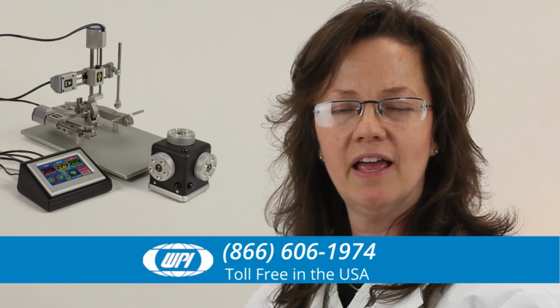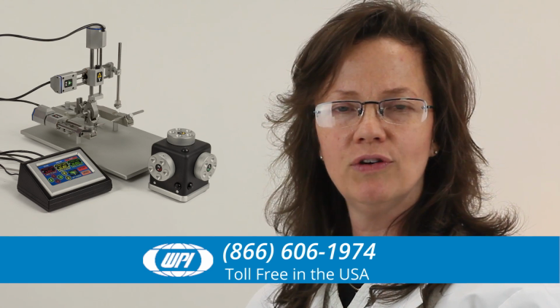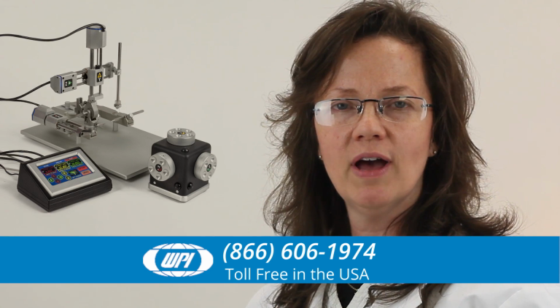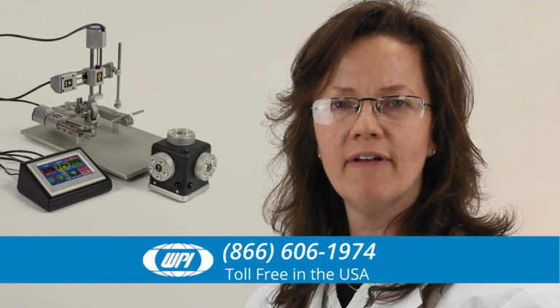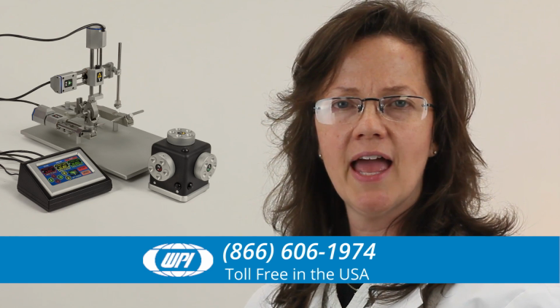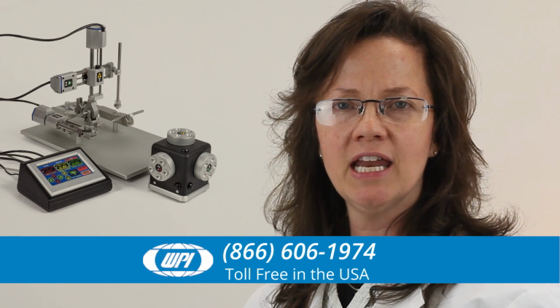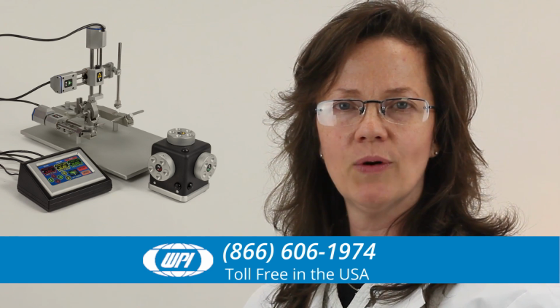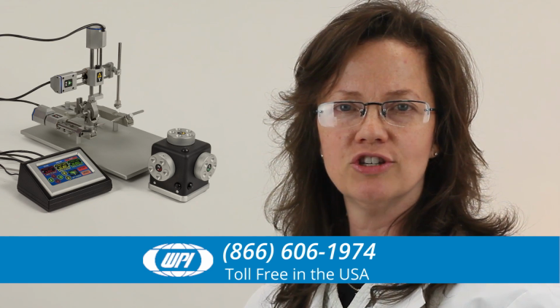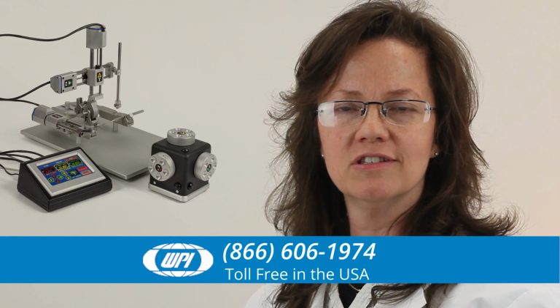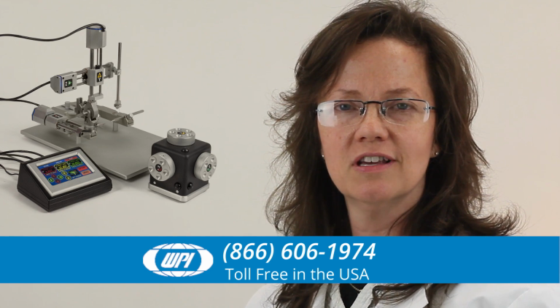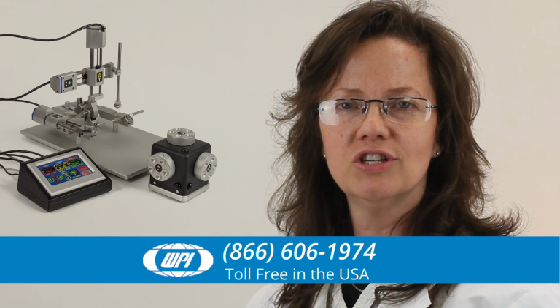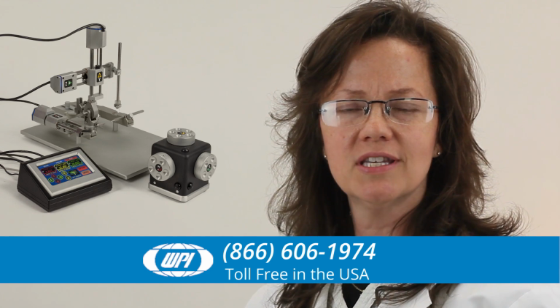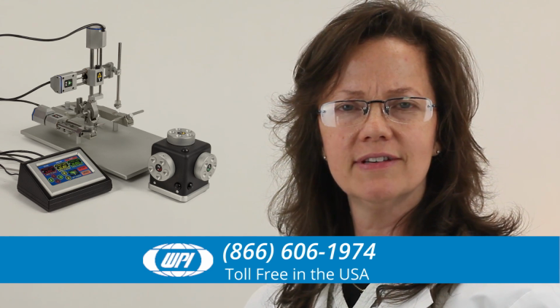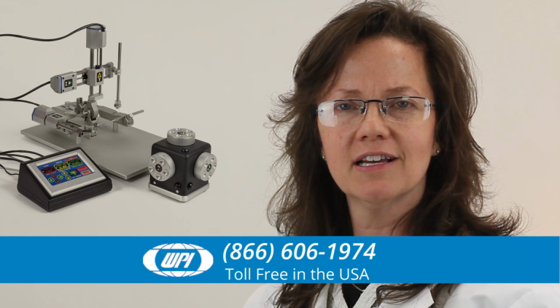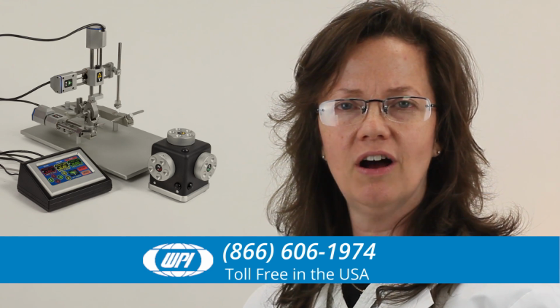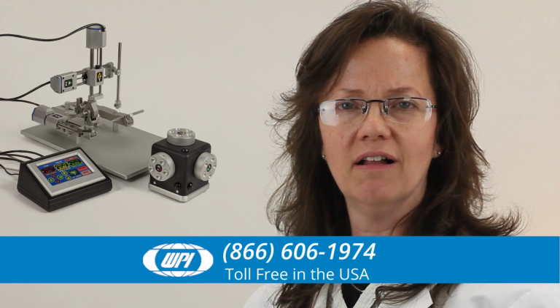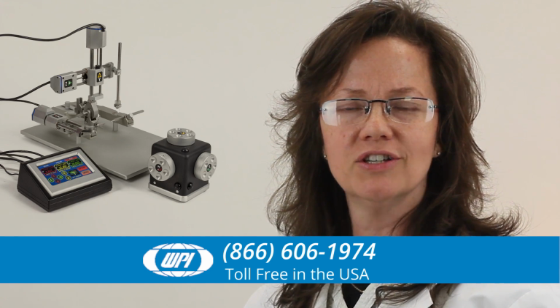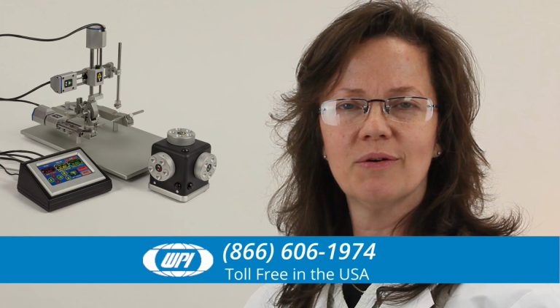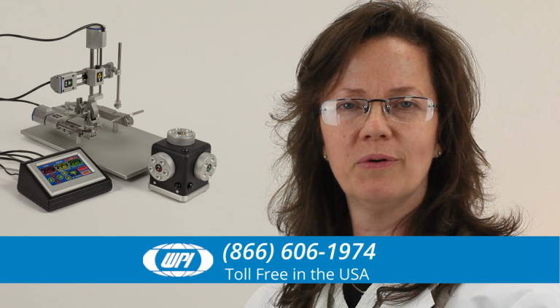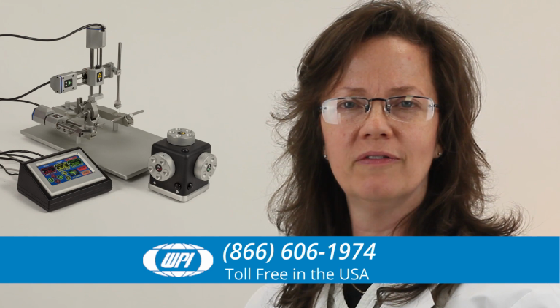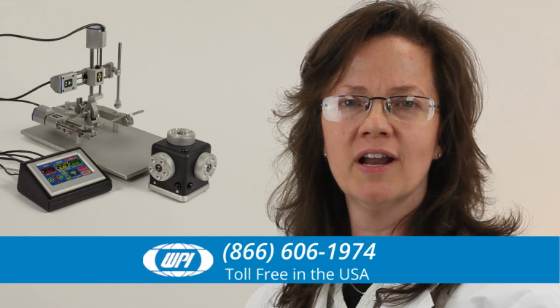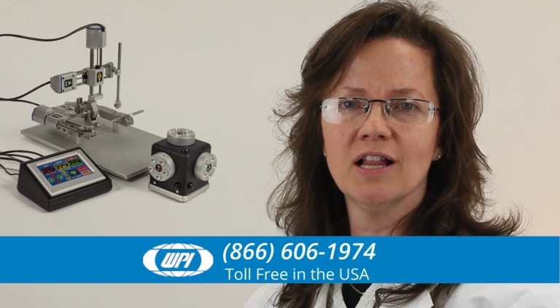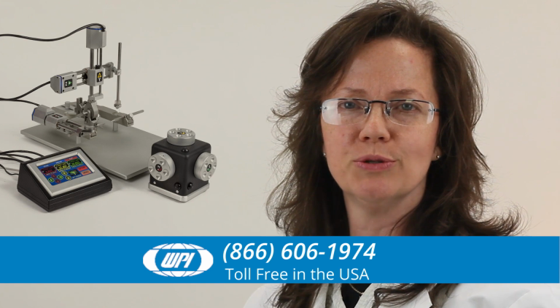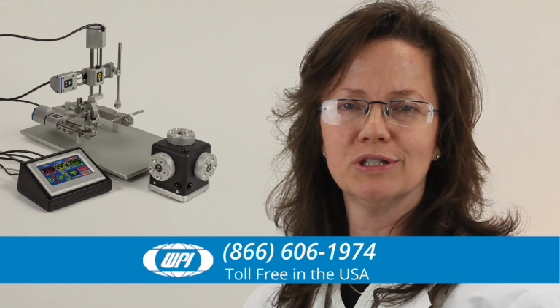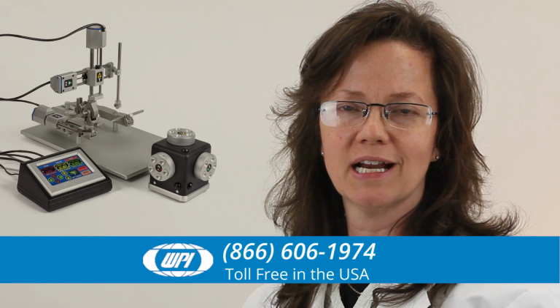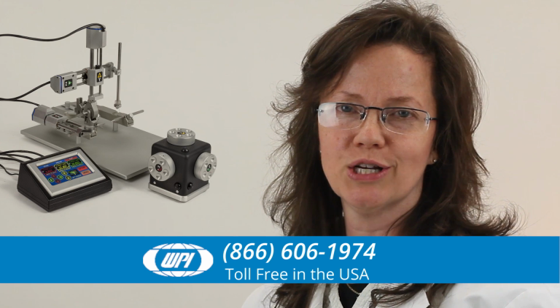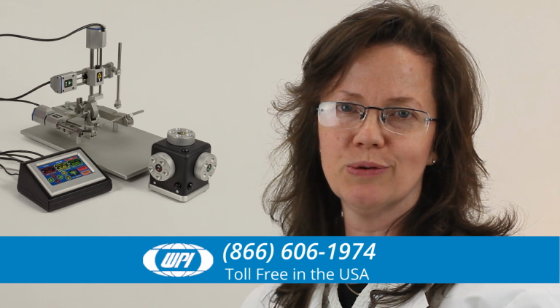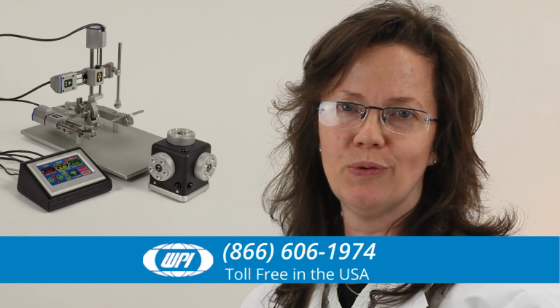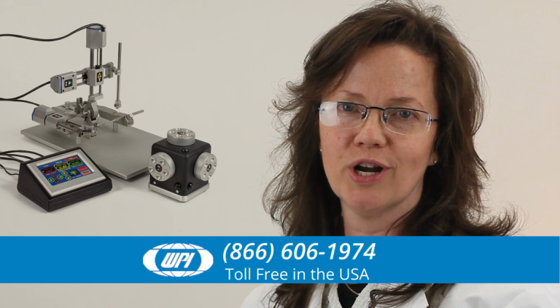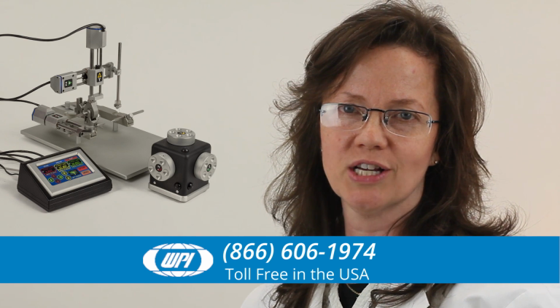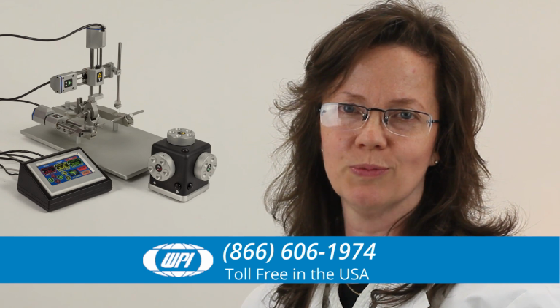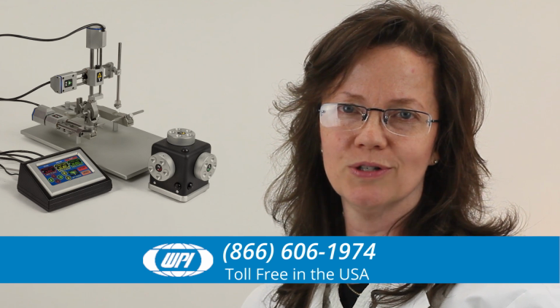If you have any questions, just give us a call and talk with one of our knowledgeable technical support experts.